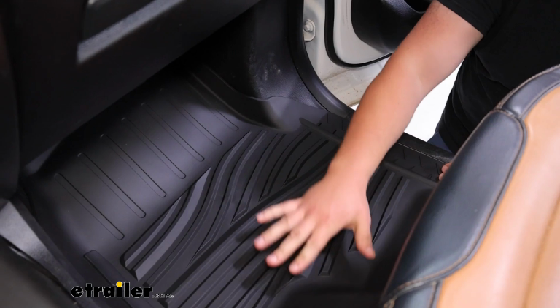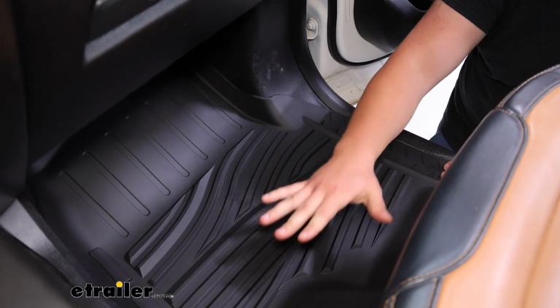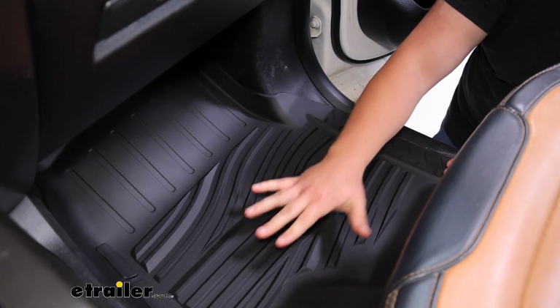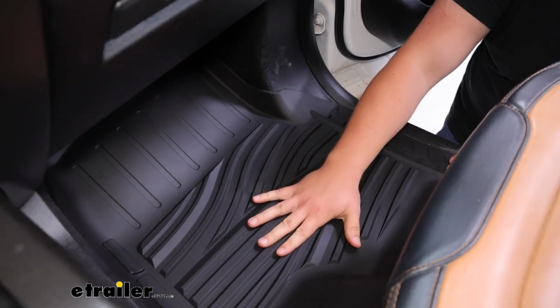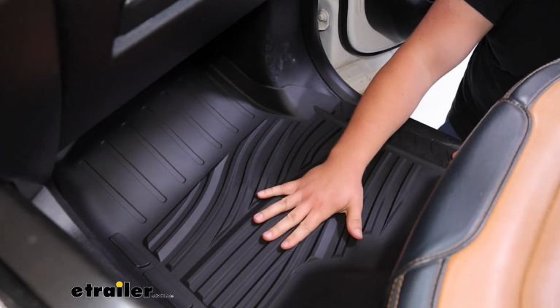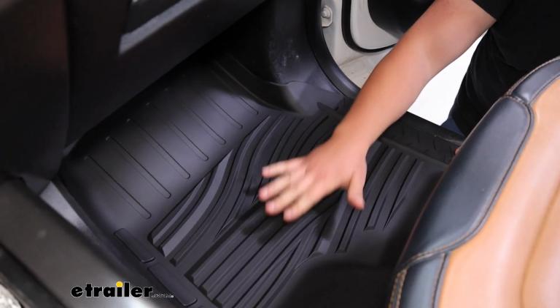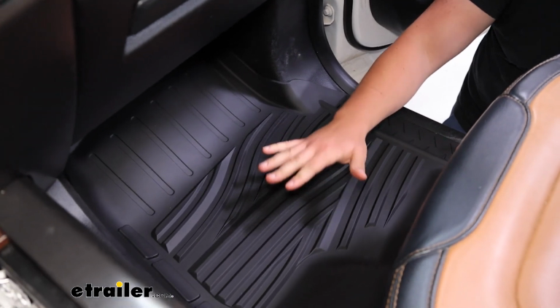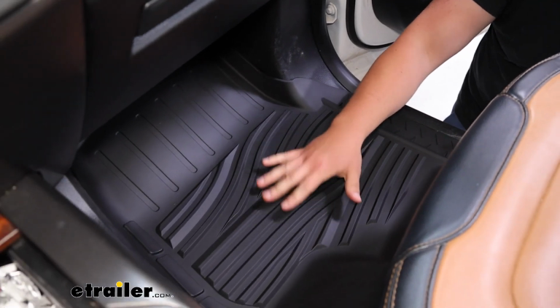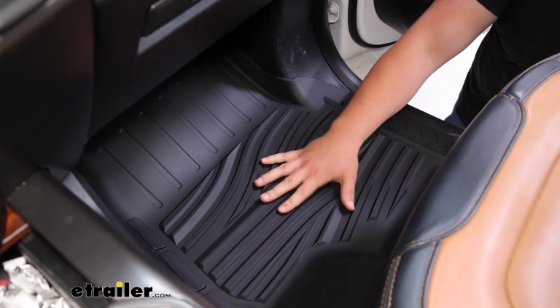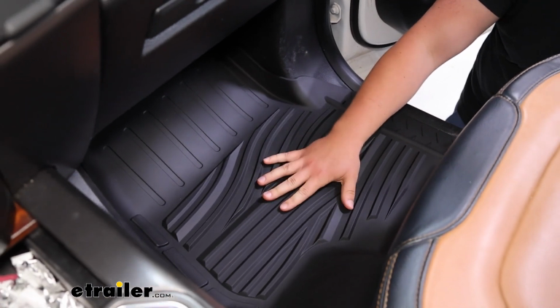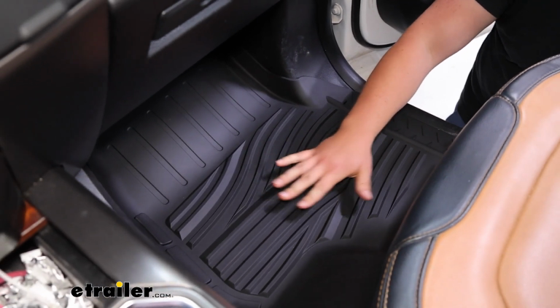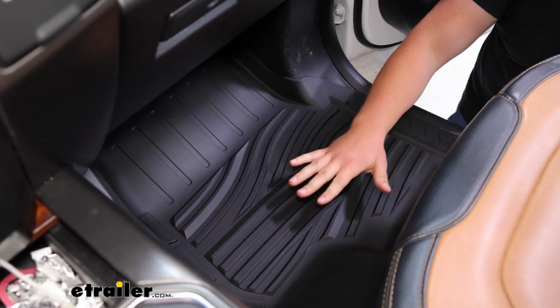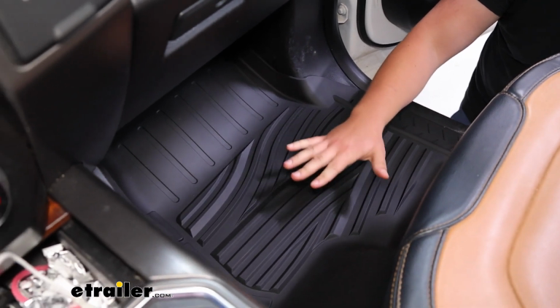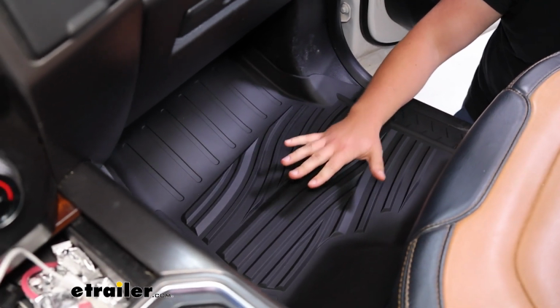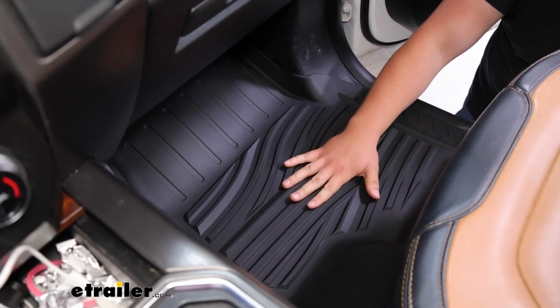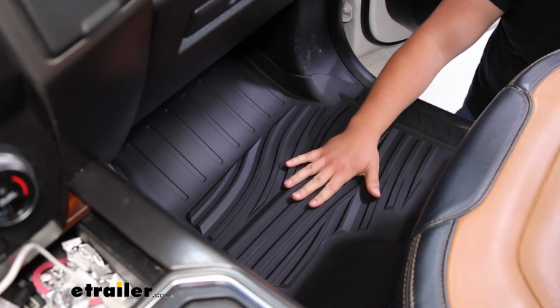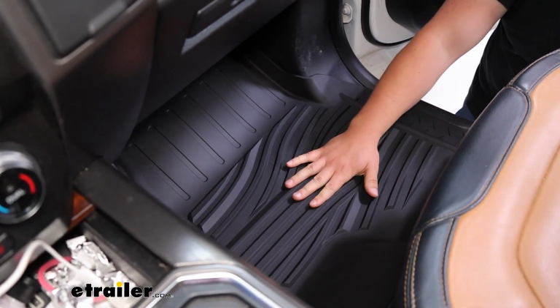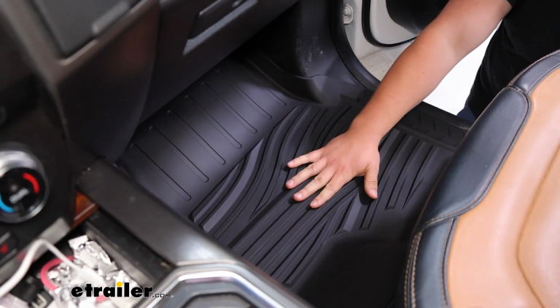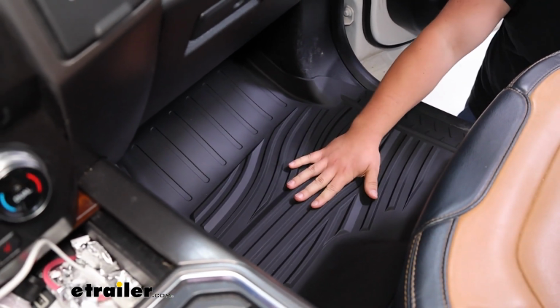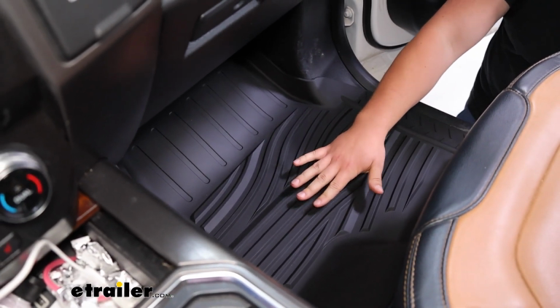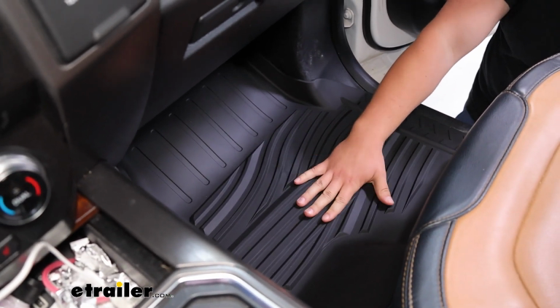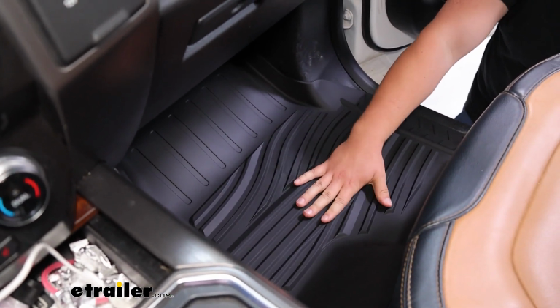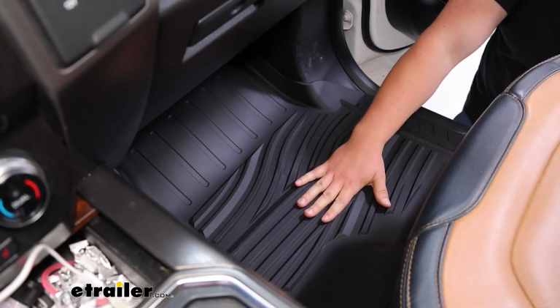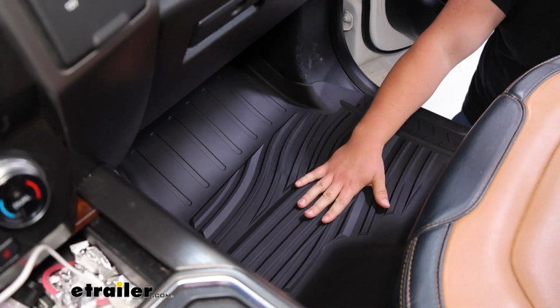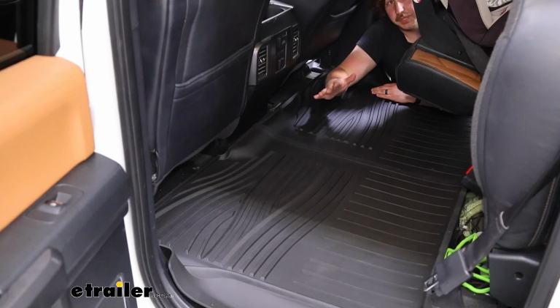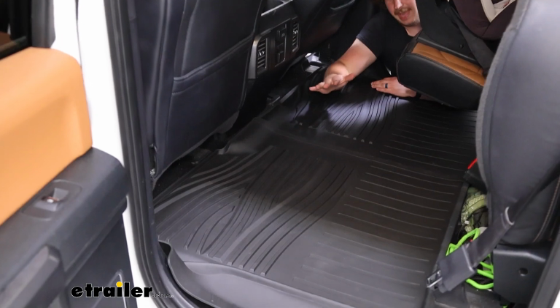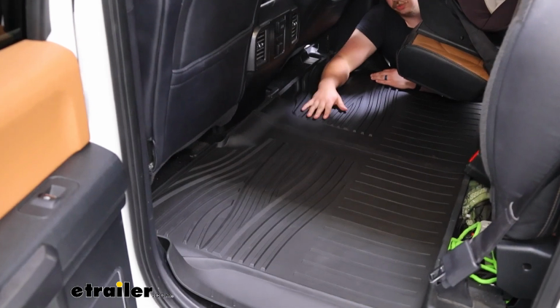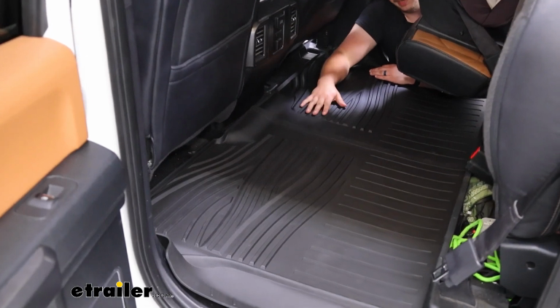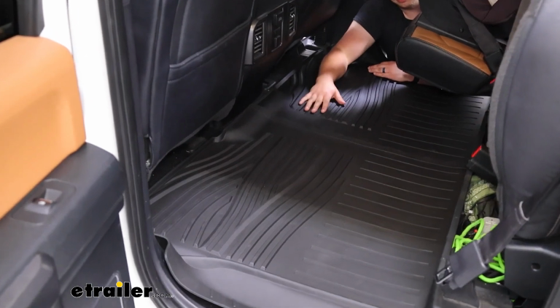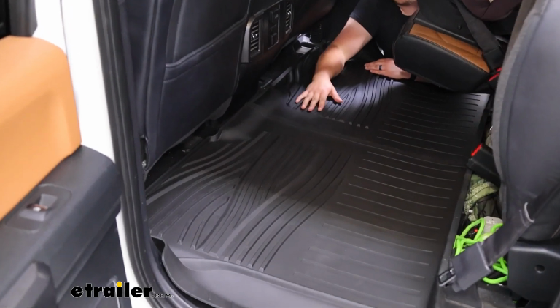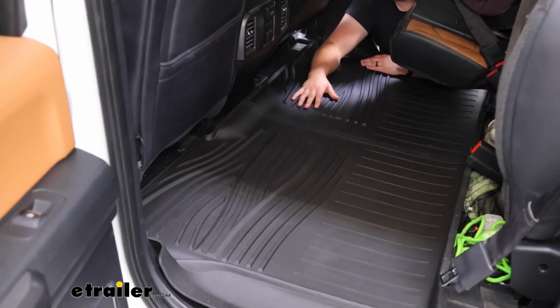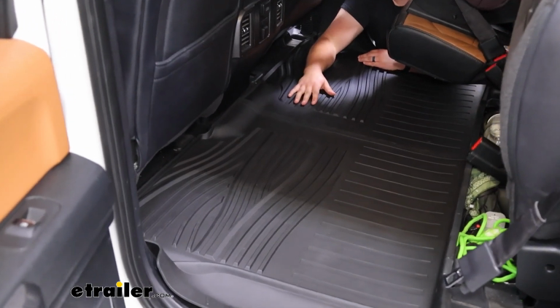It's going to make it really easy to know which side is which. And like I said, this is a full set, so obviously passenger side front, driver side front, but also a full mat for the rear.